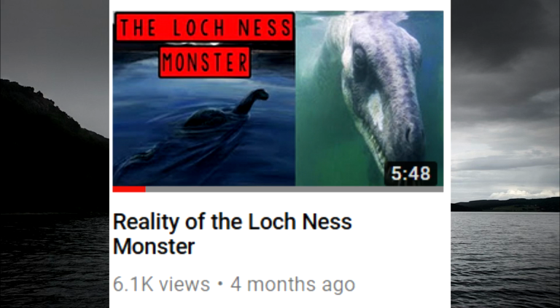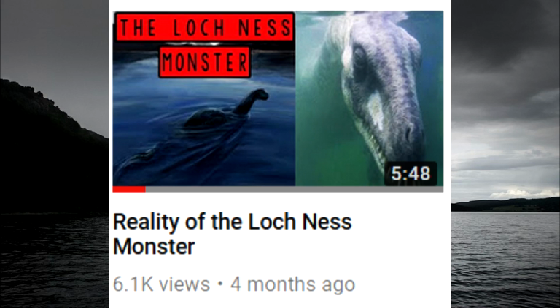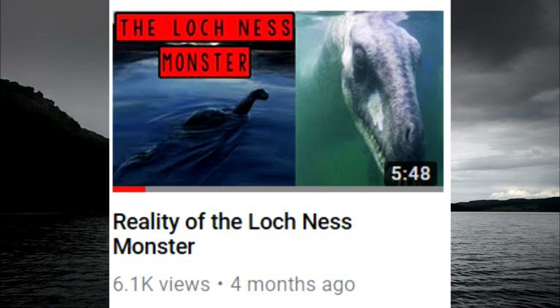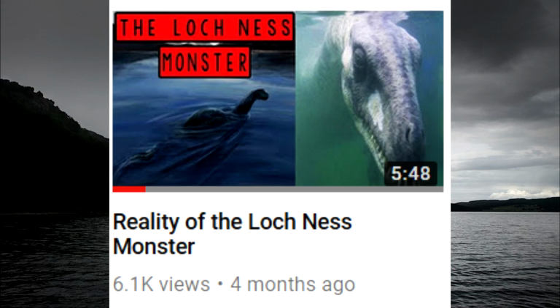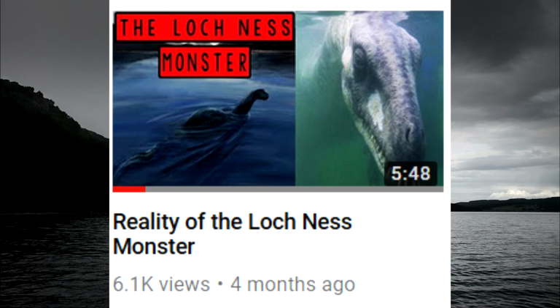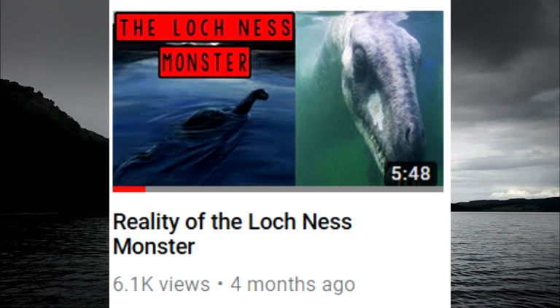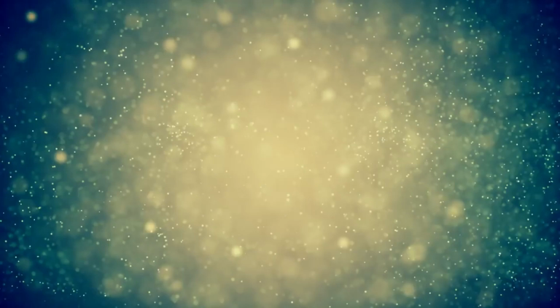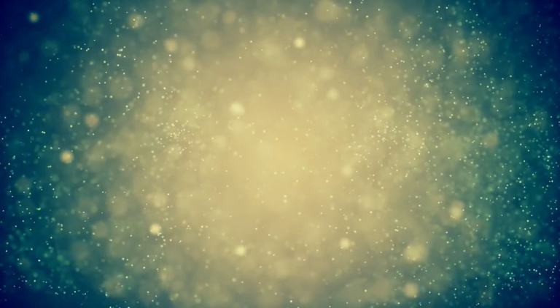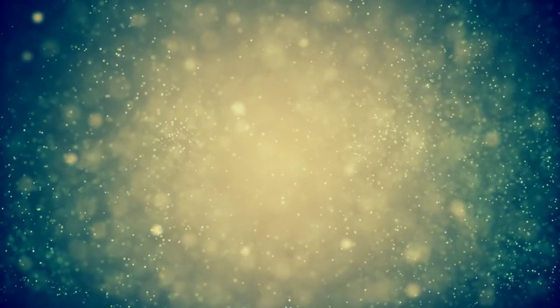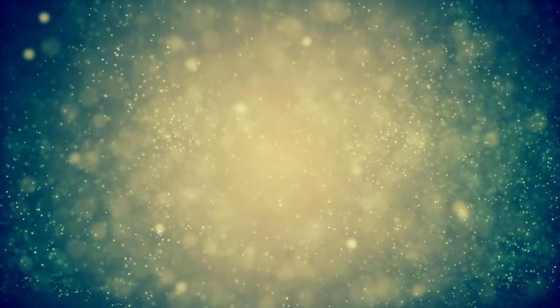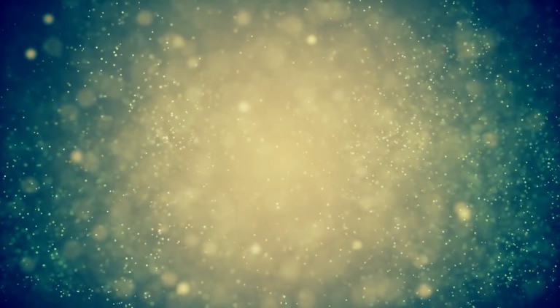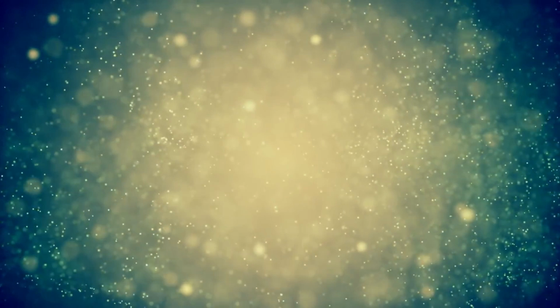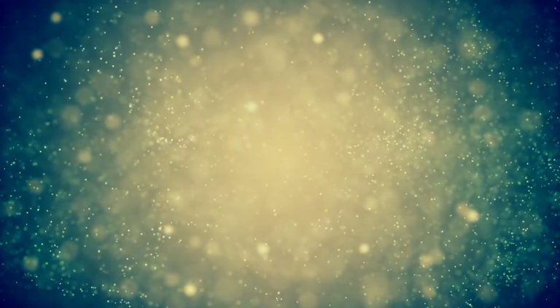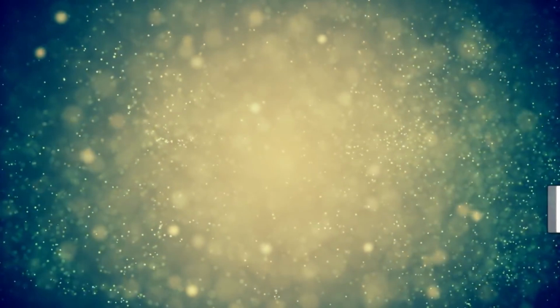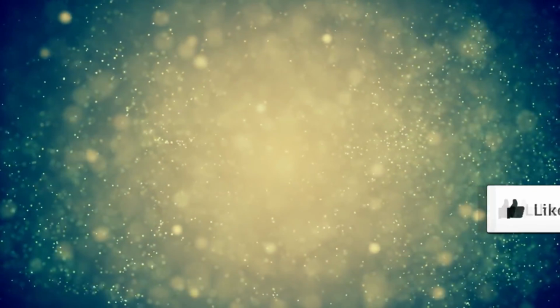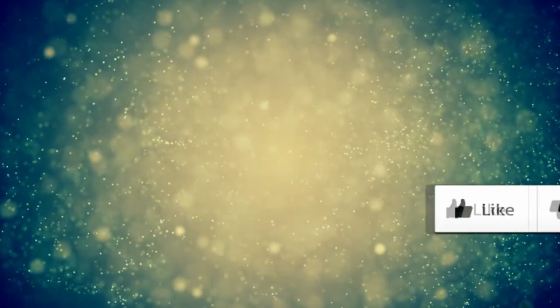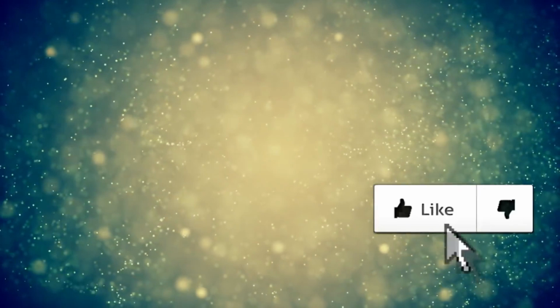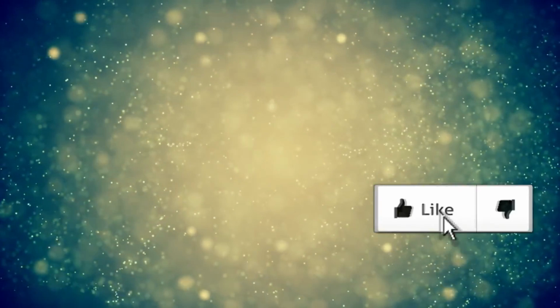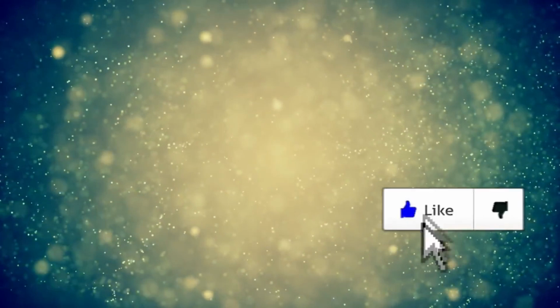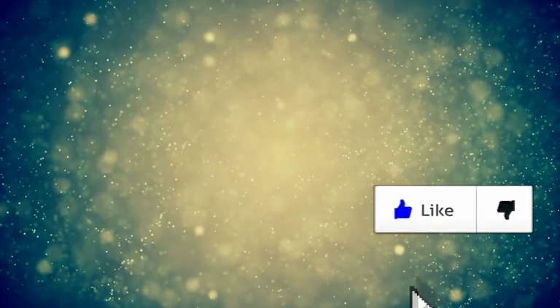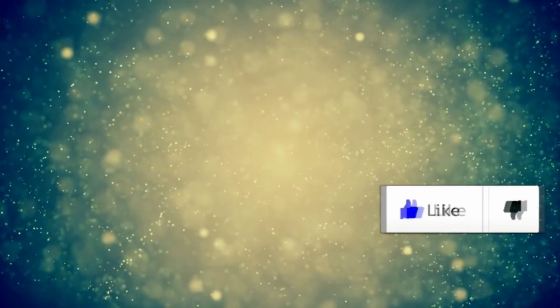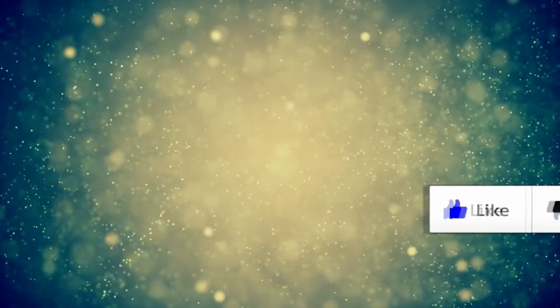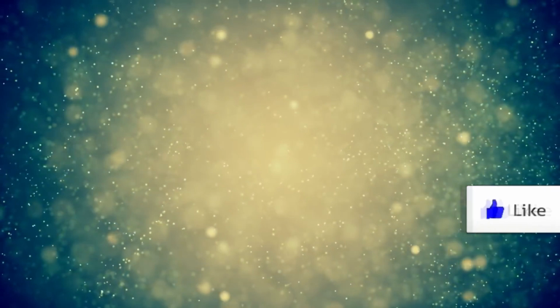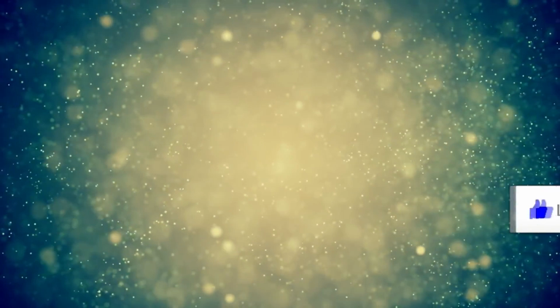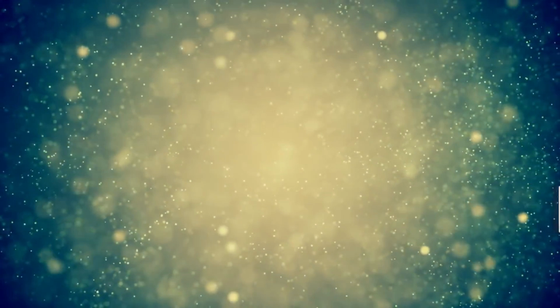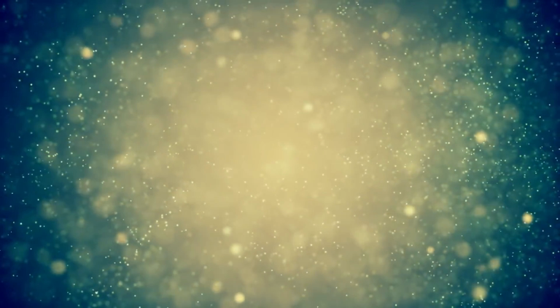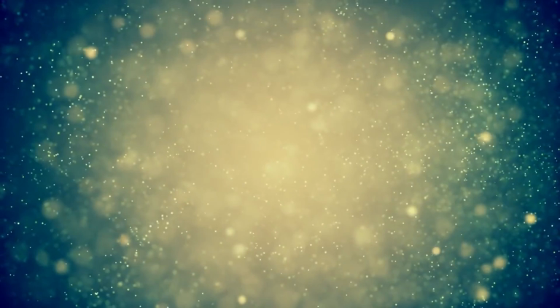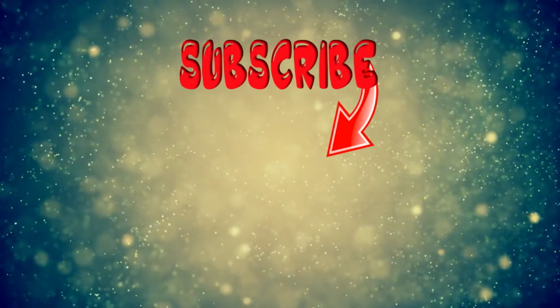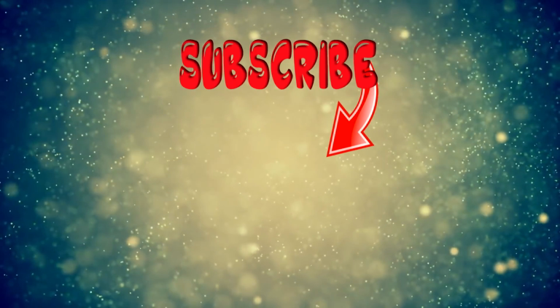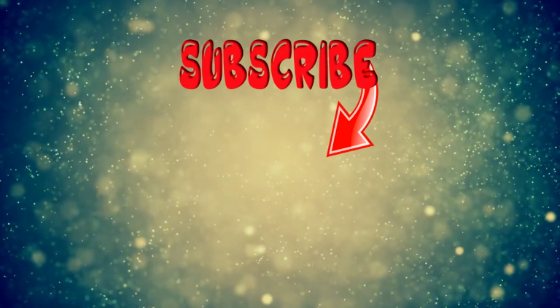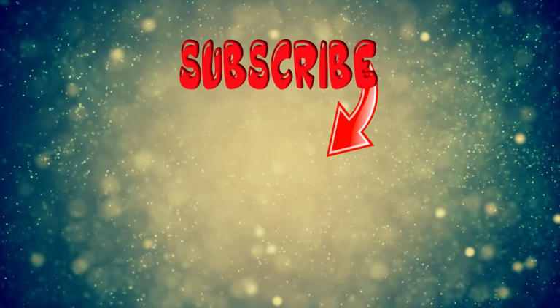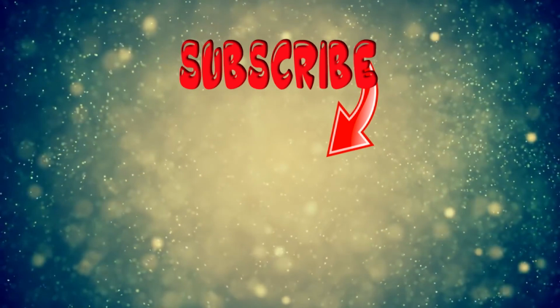Link will be down in the description. Hope you enjoyed the video — hit the like button if you did, and I'll see you in the next video.